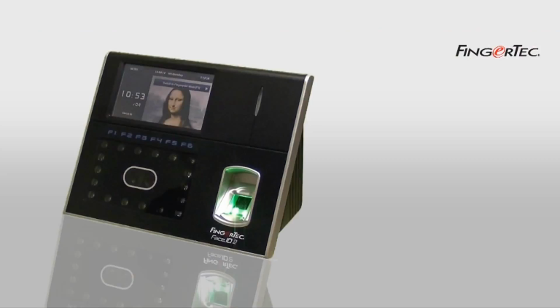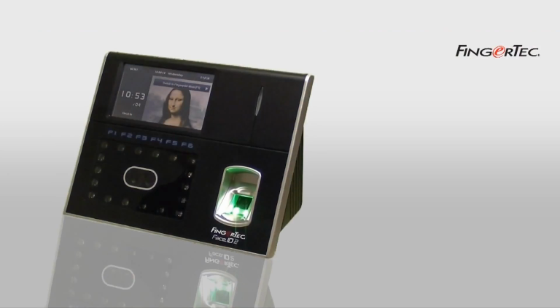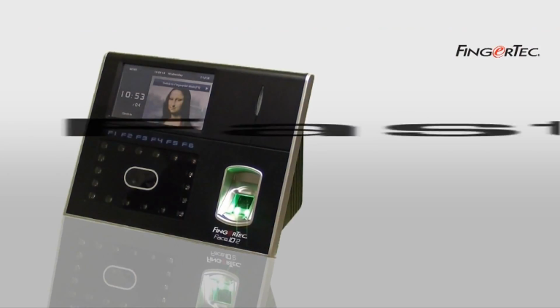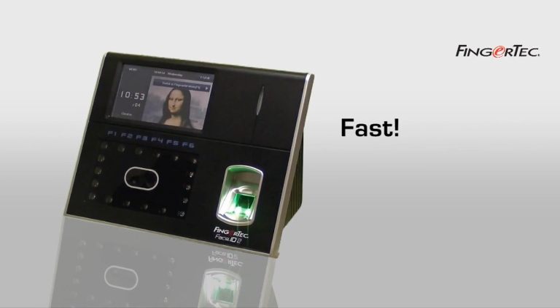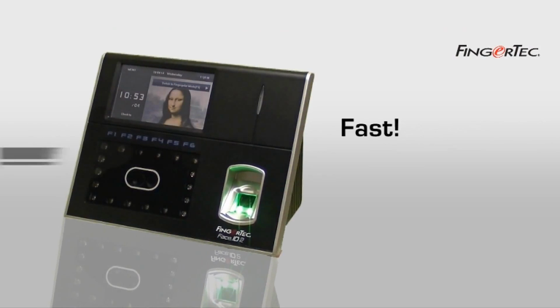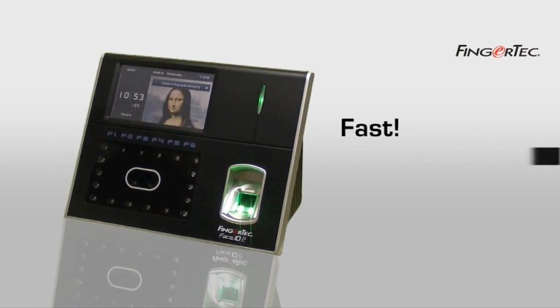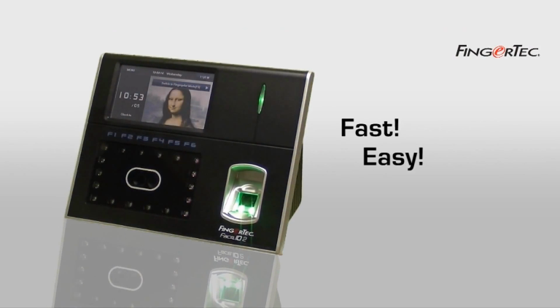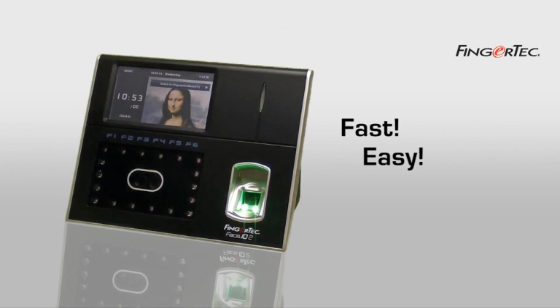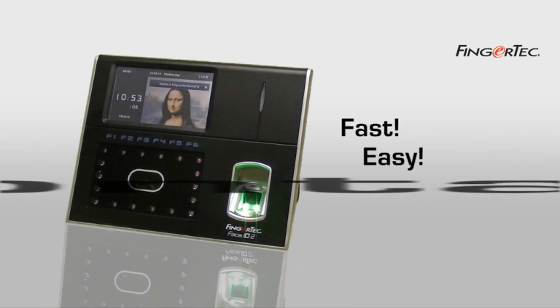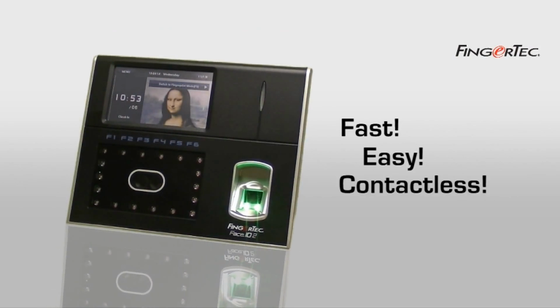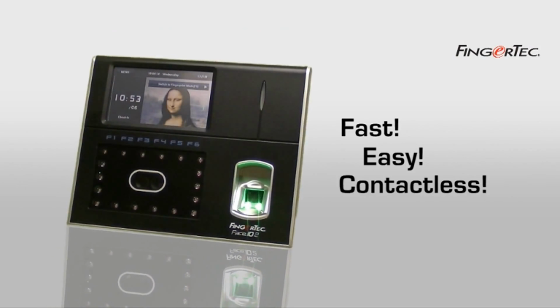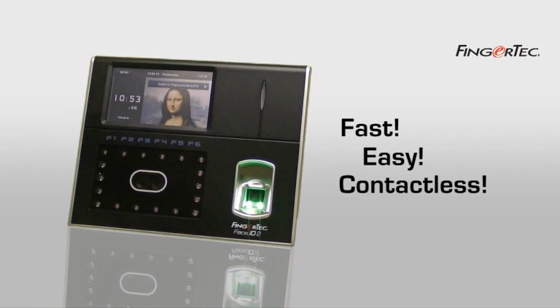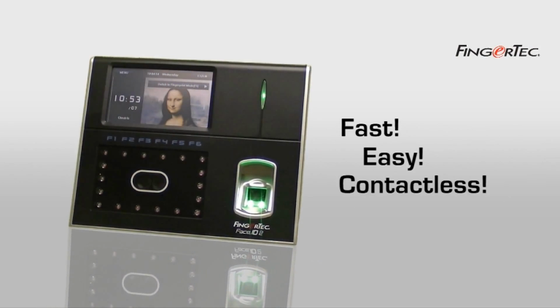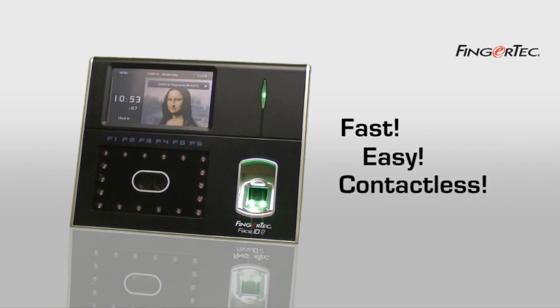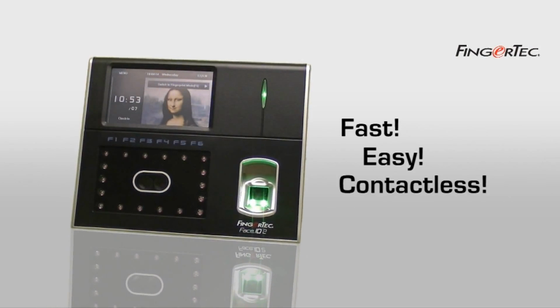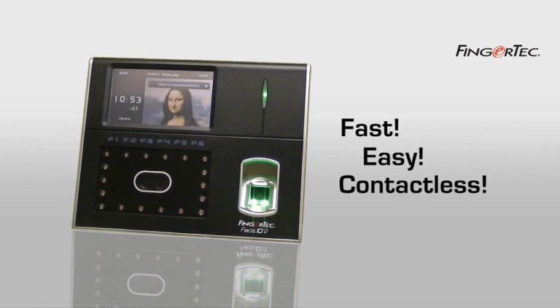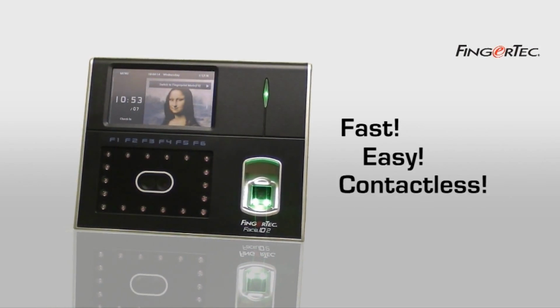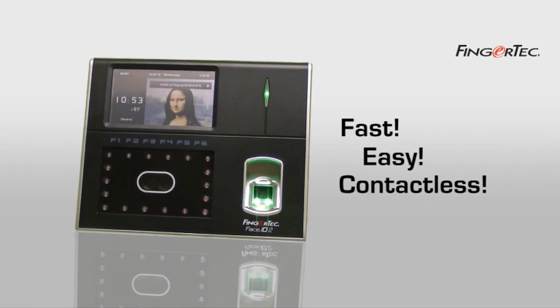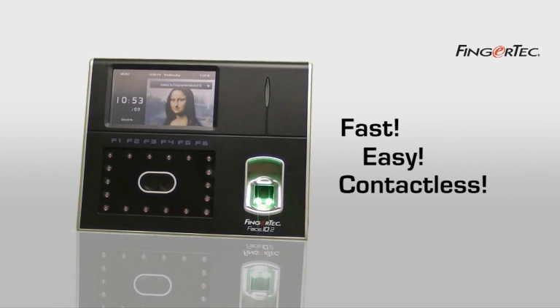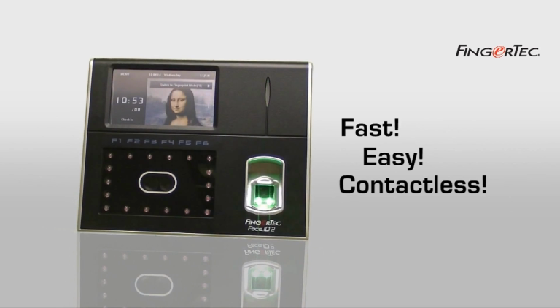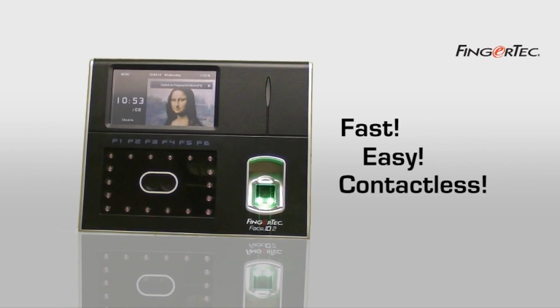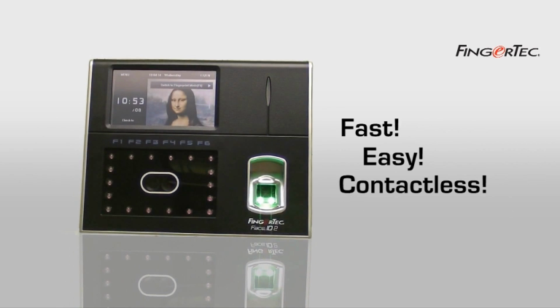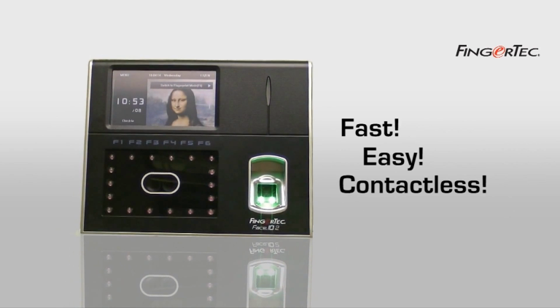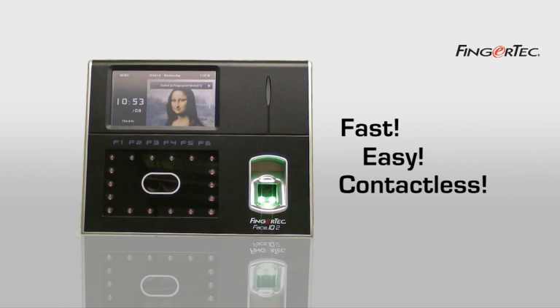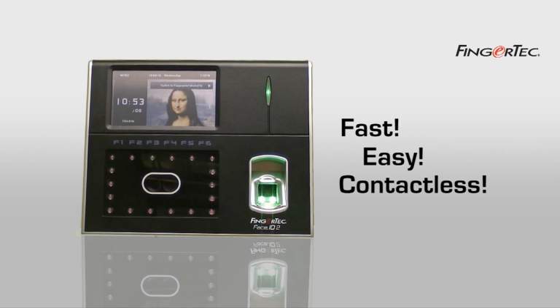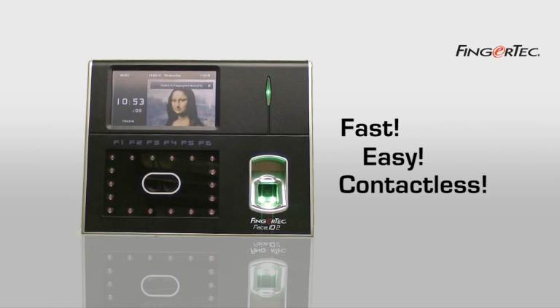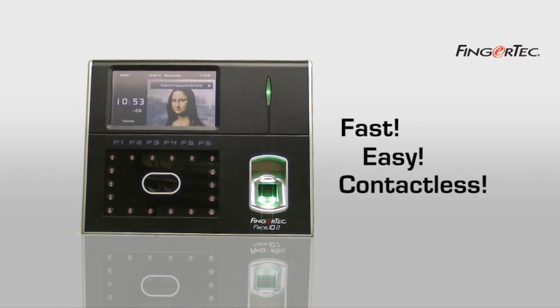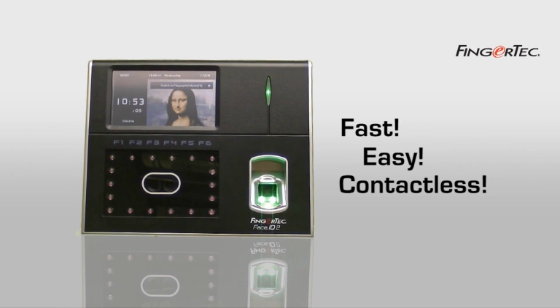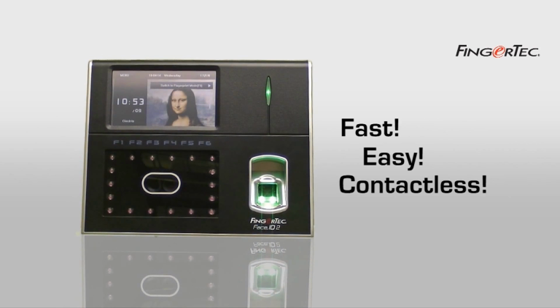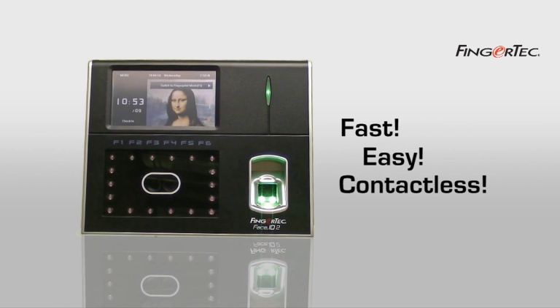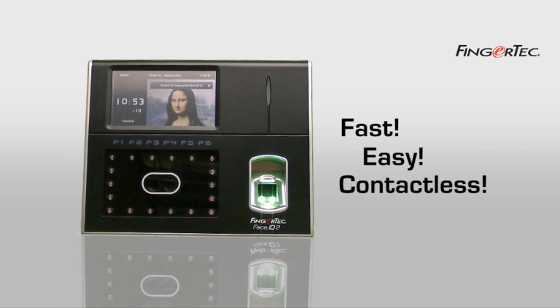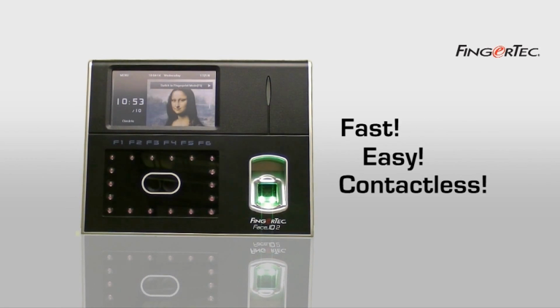Fast, easy, contactless. This is how Fingertech Face ID 2 does its marvel.